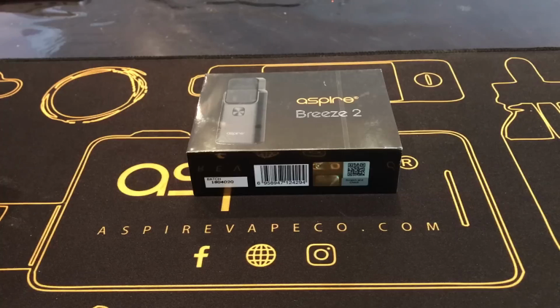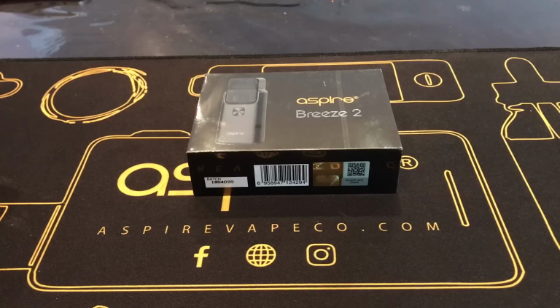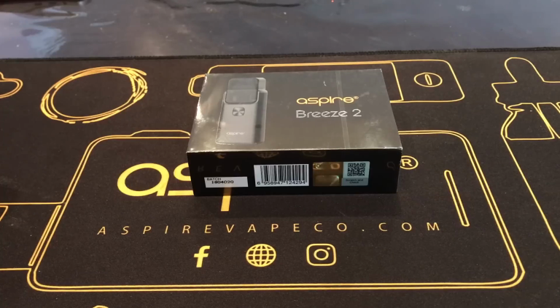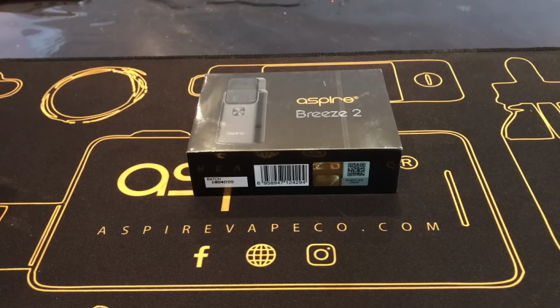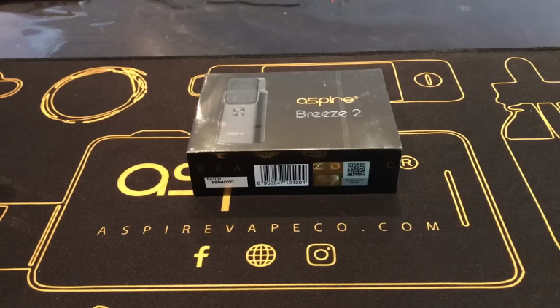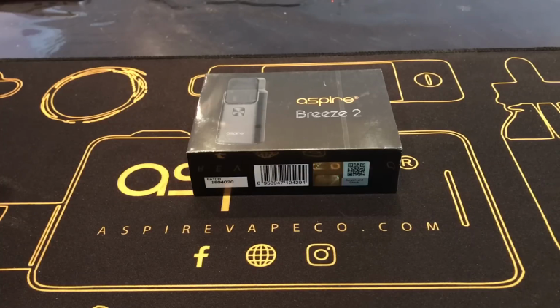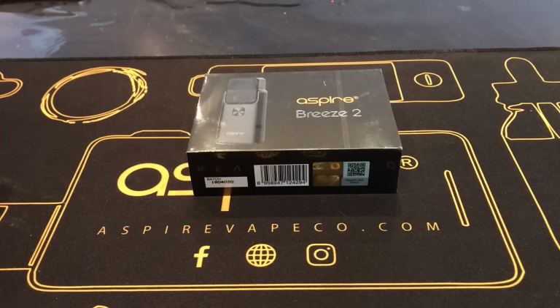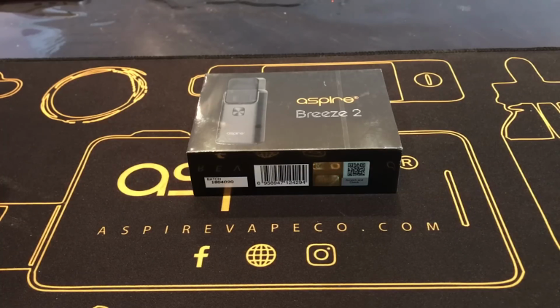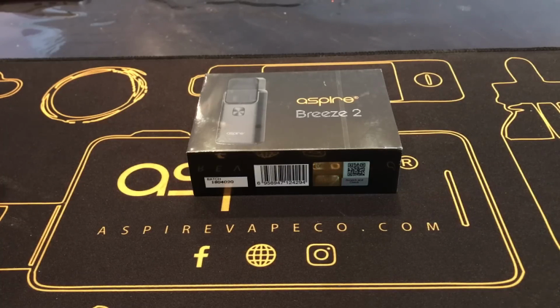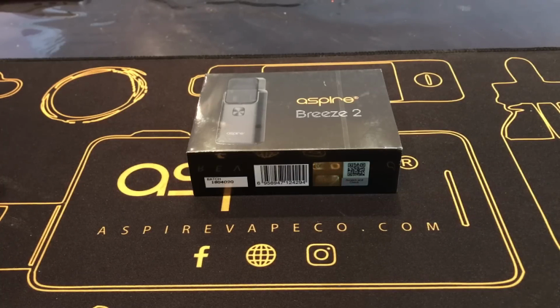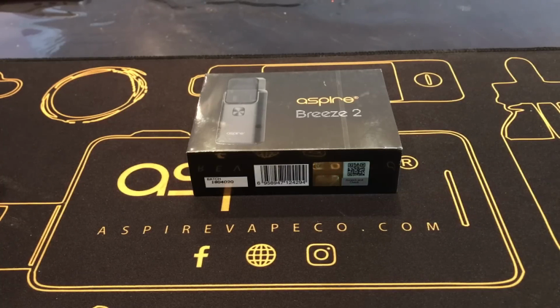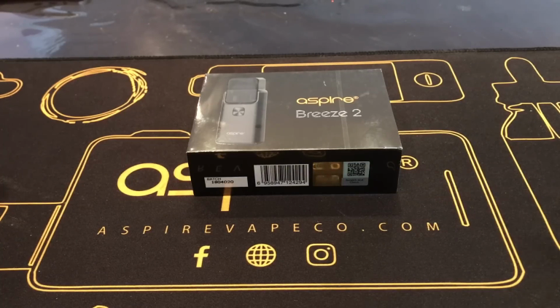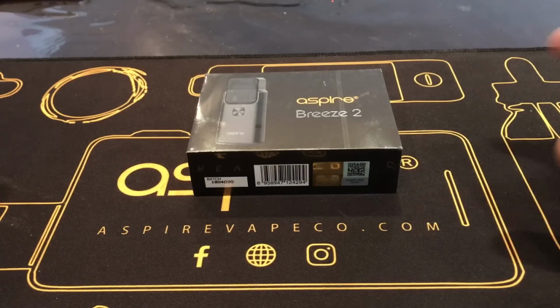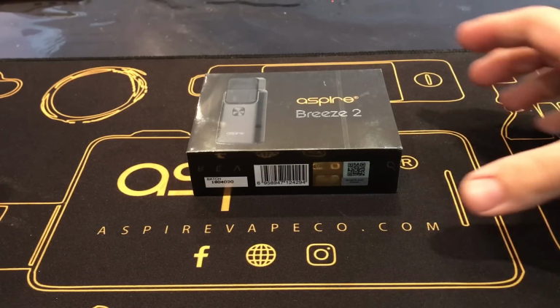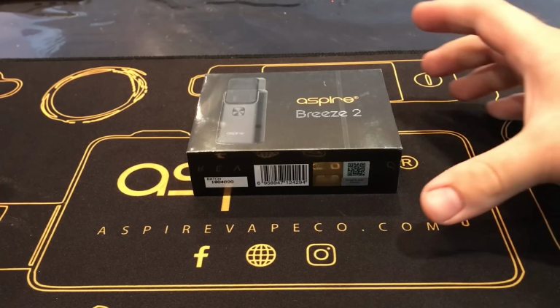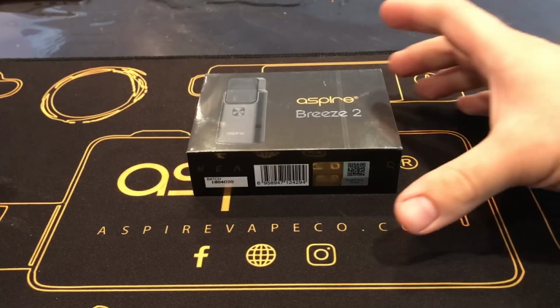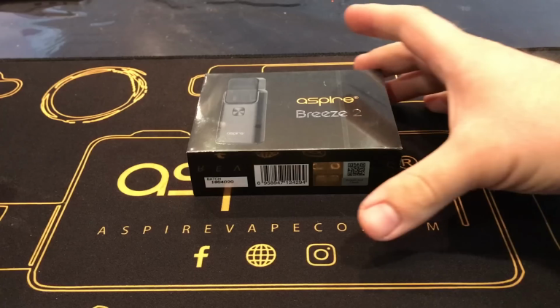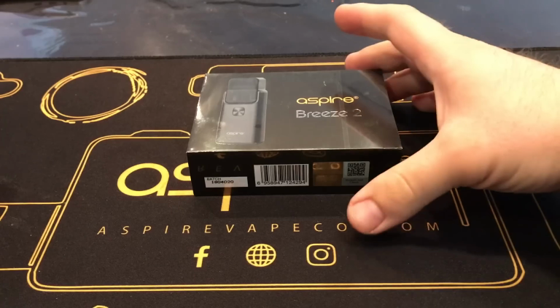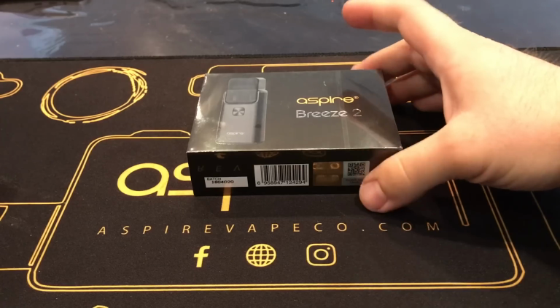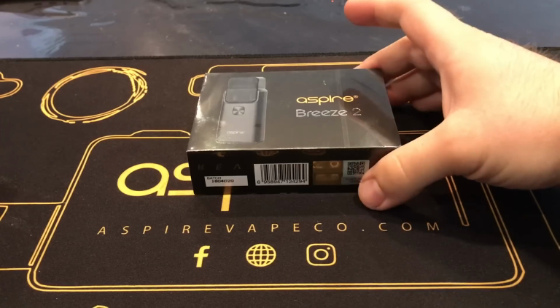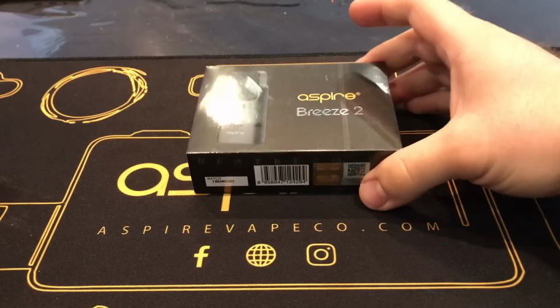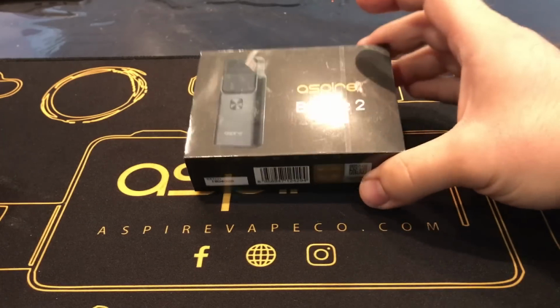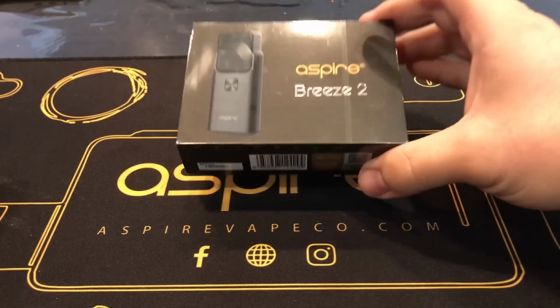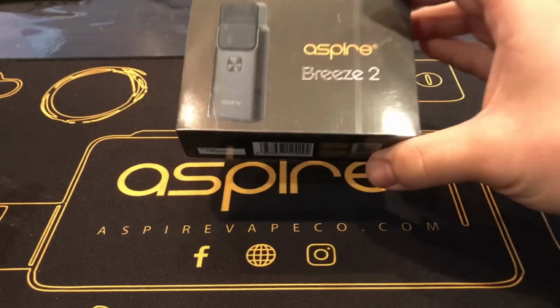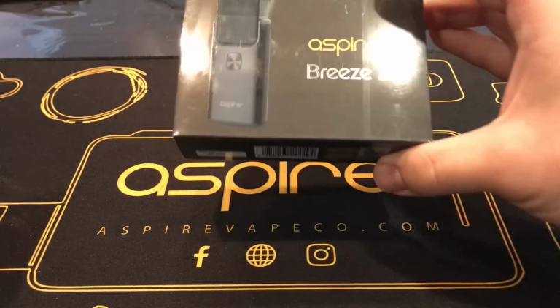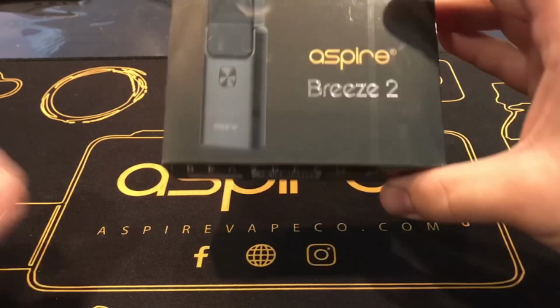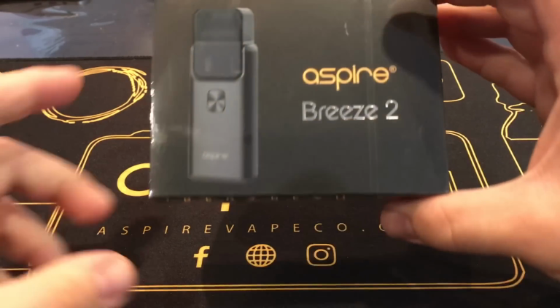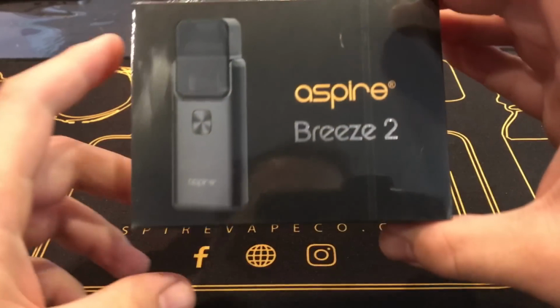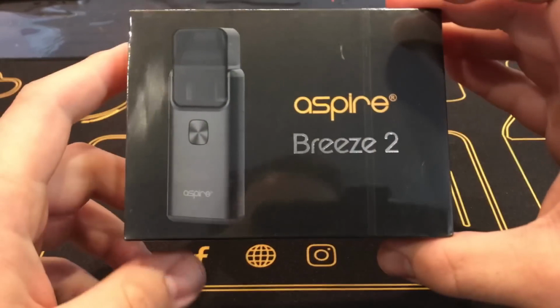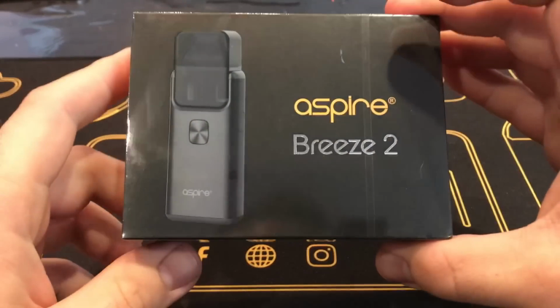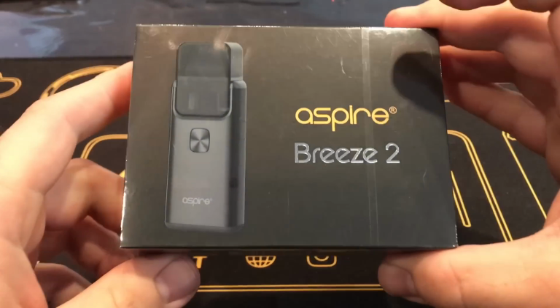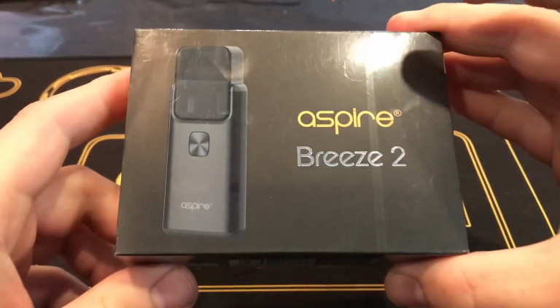Hi everyone, Aspire Vapesio here today. Today we're going to take a look at the Aspire Breeze 2.